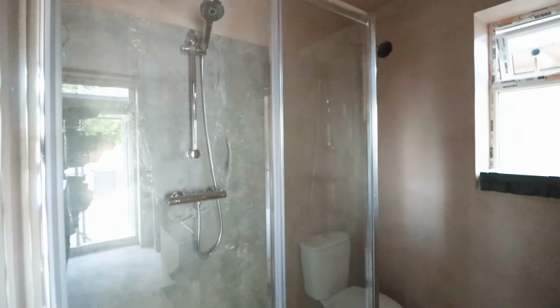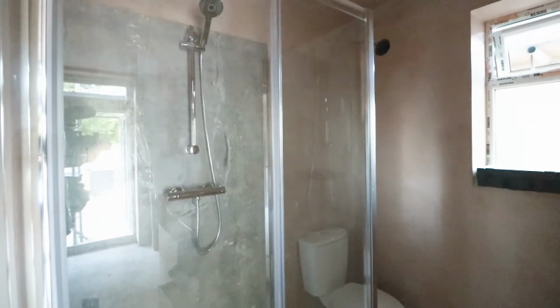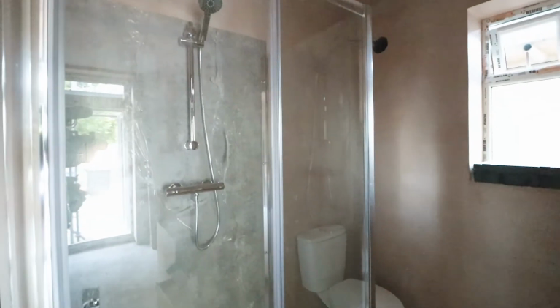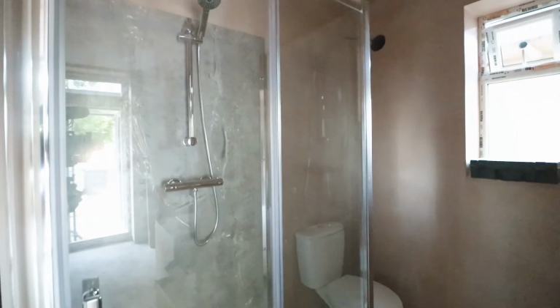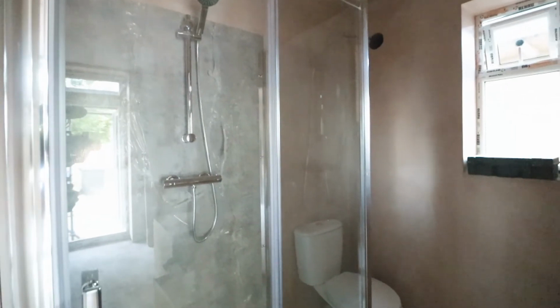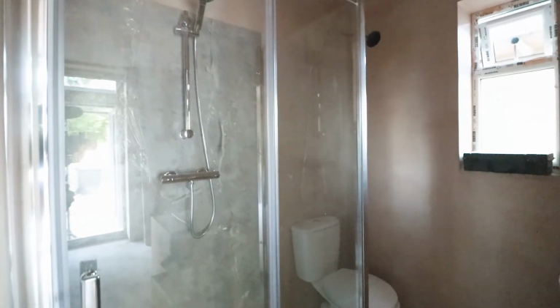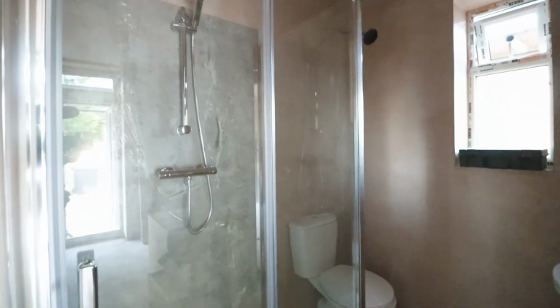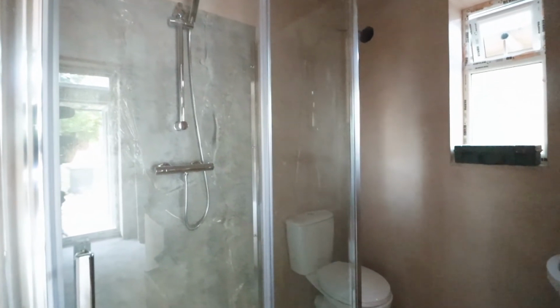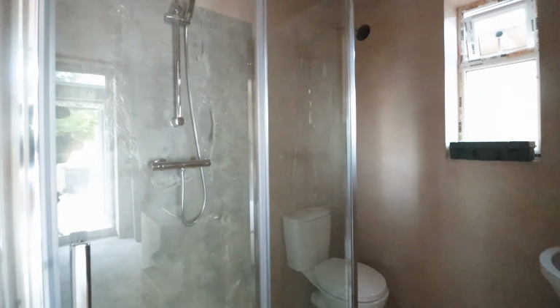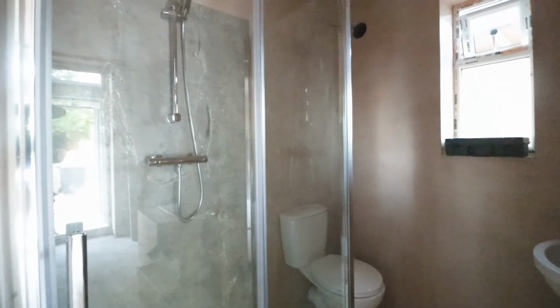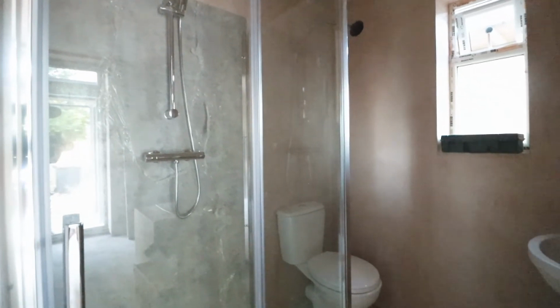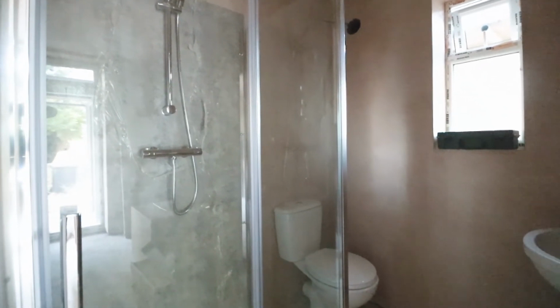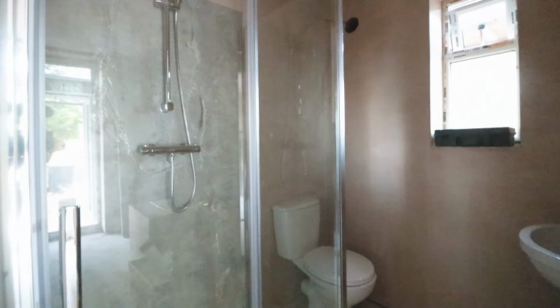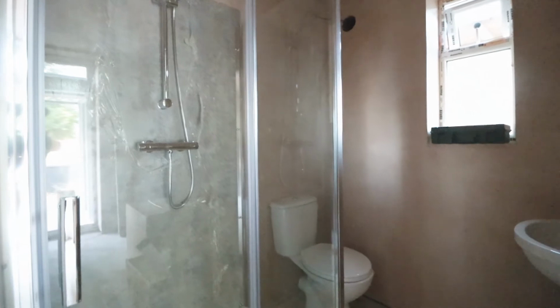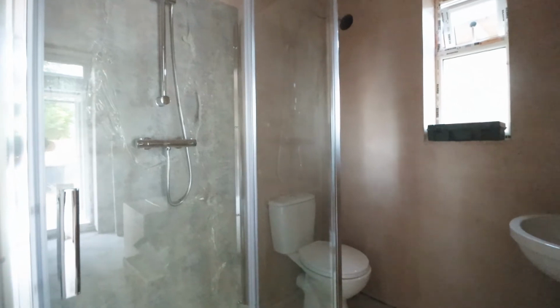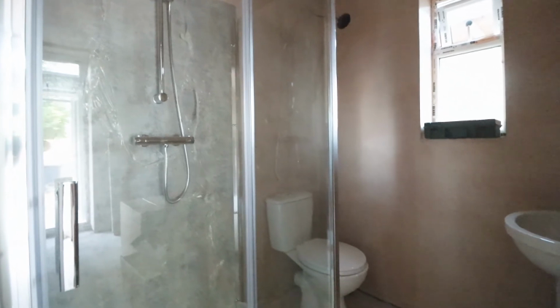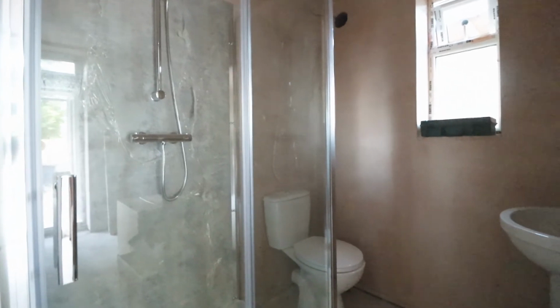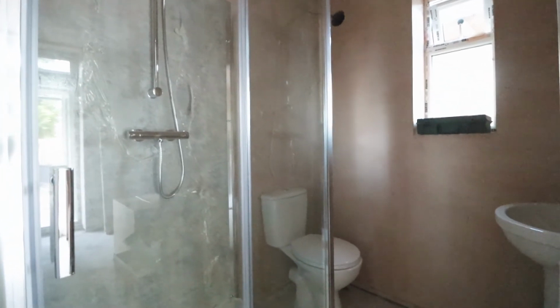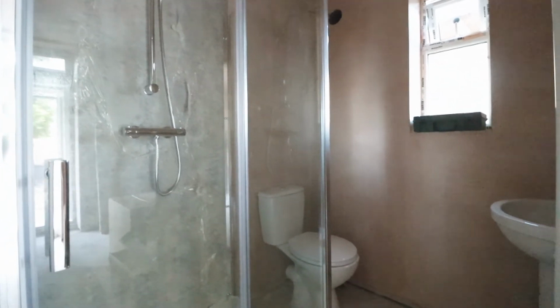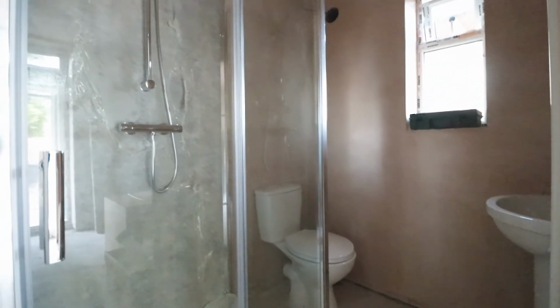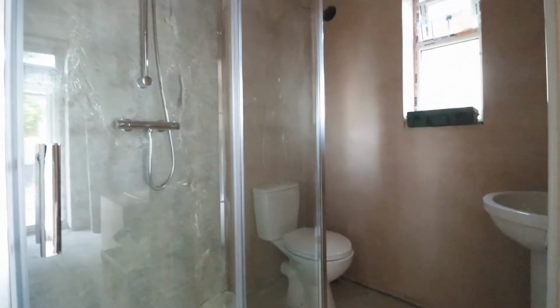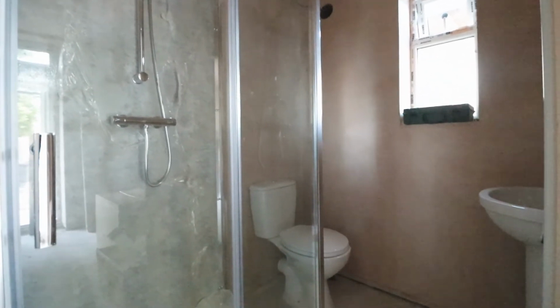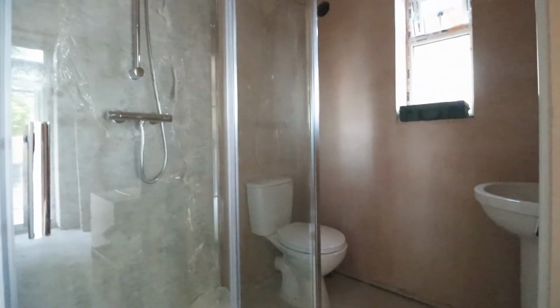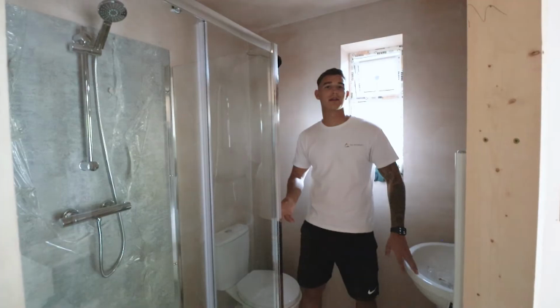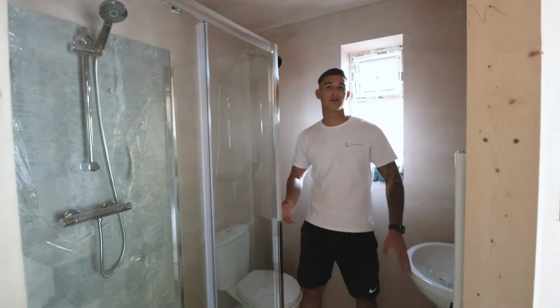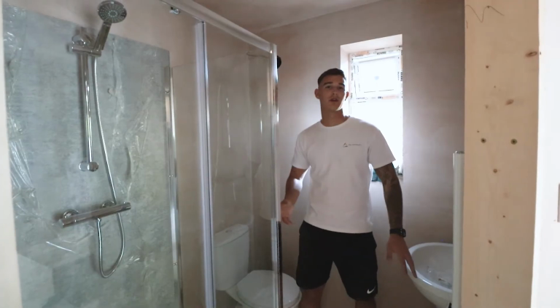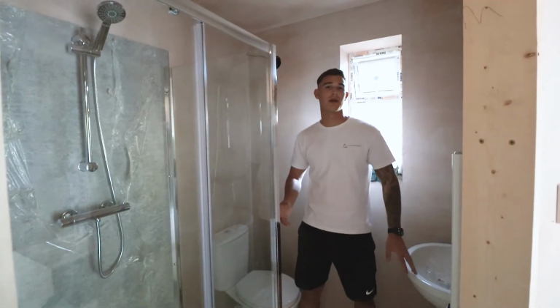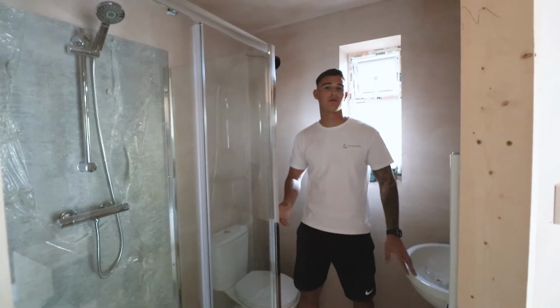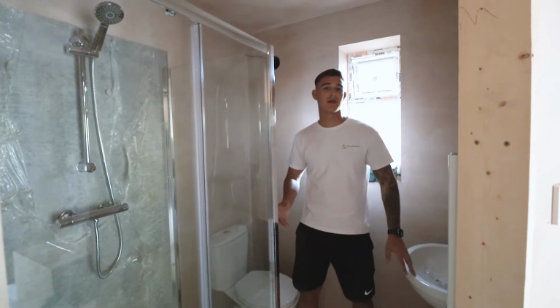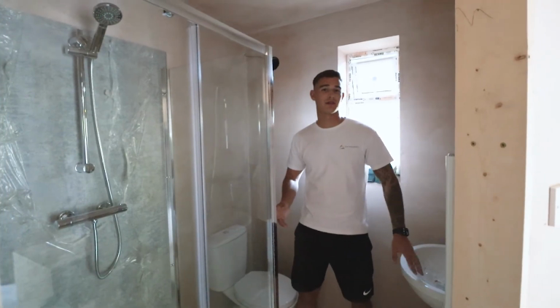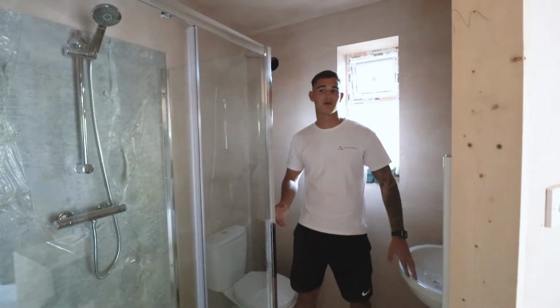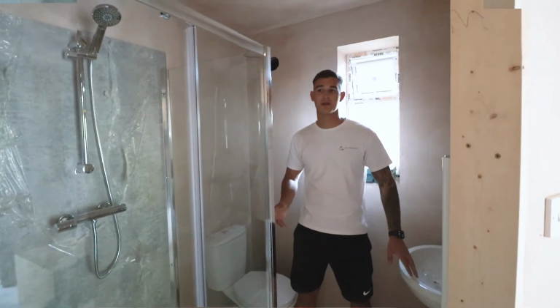You can see we've got a really good size ensuite in bedroom number three as well, which is going to add a good amount of rent to this property.